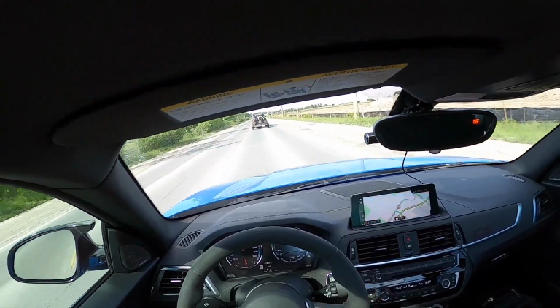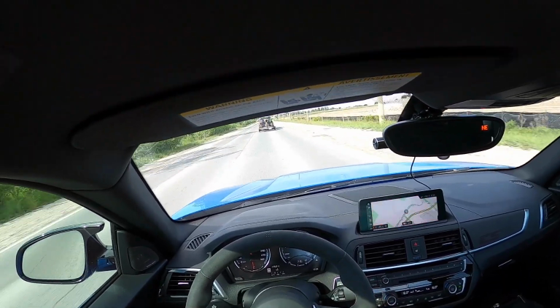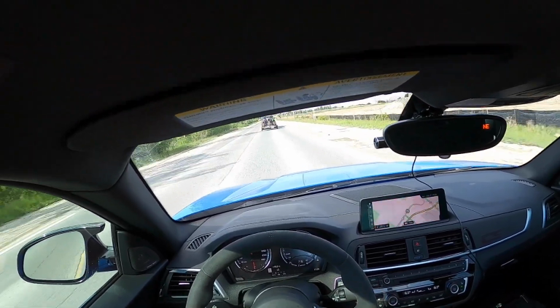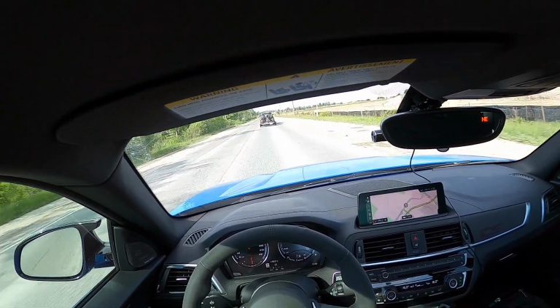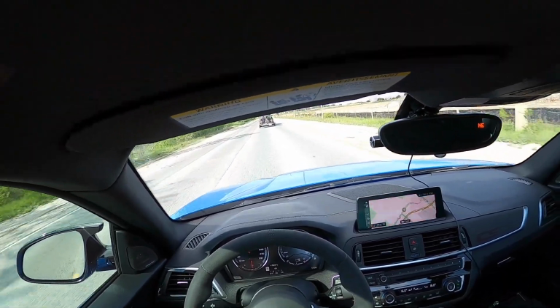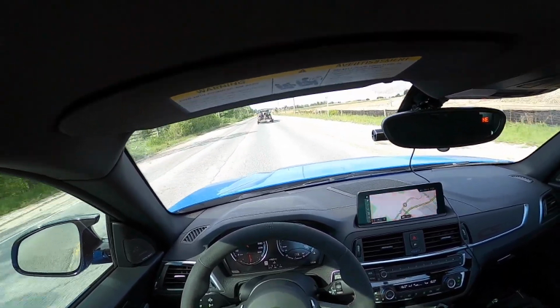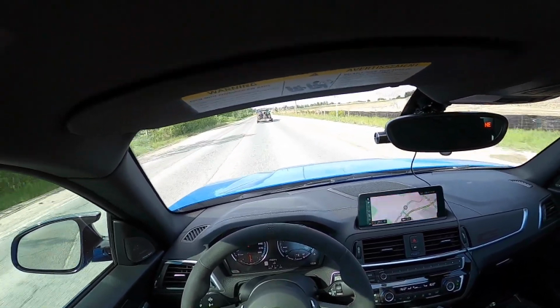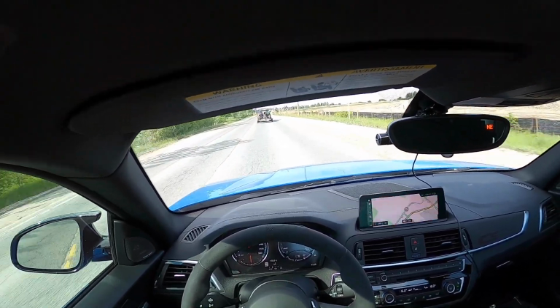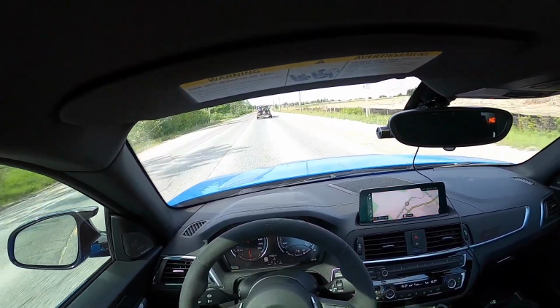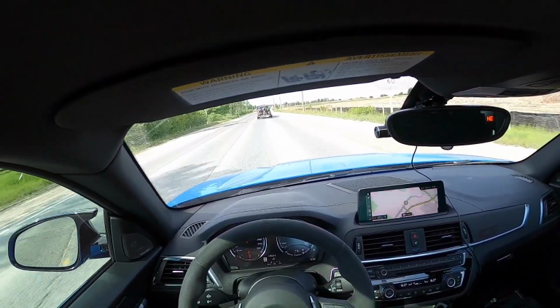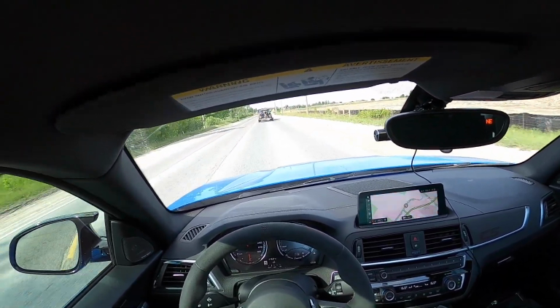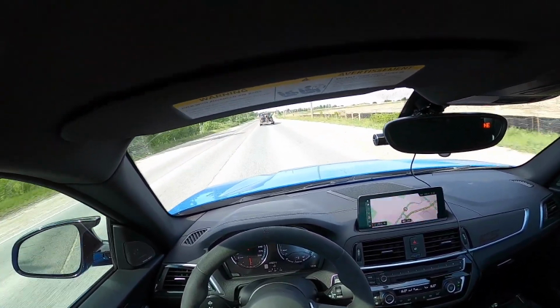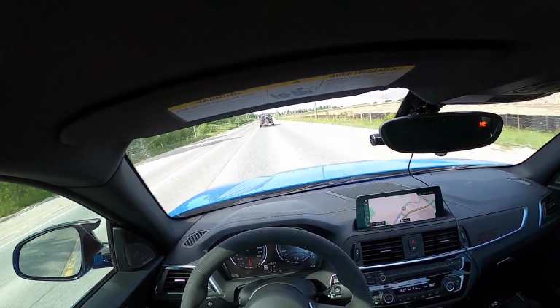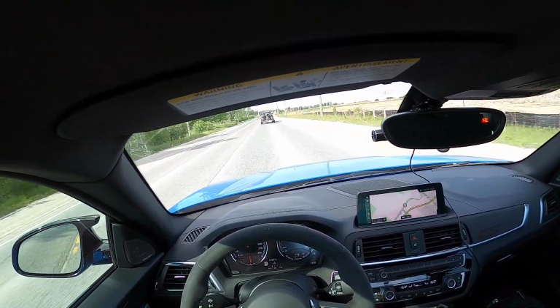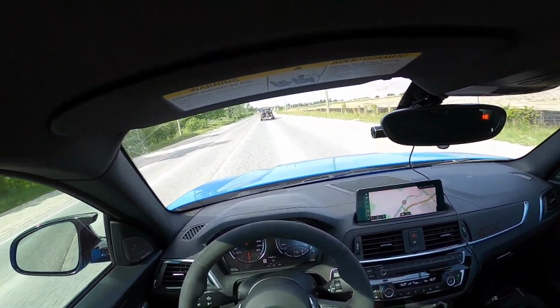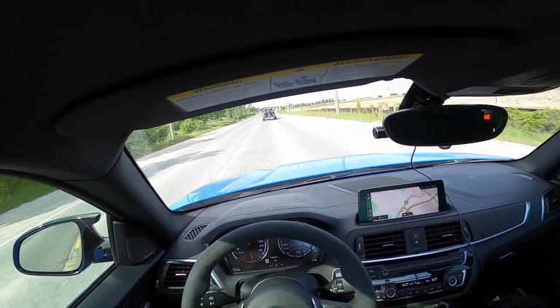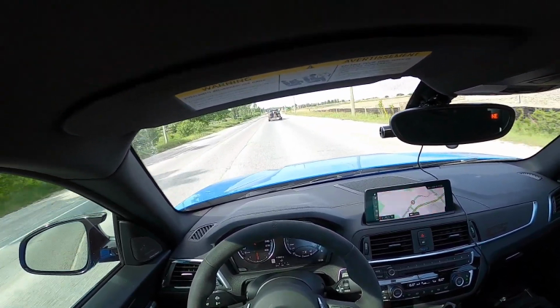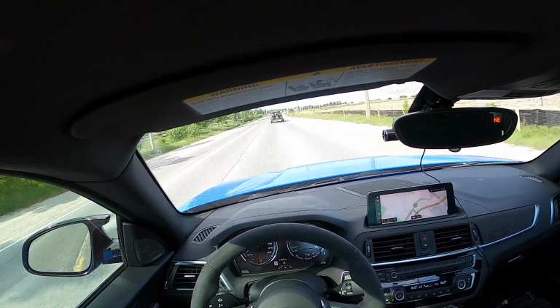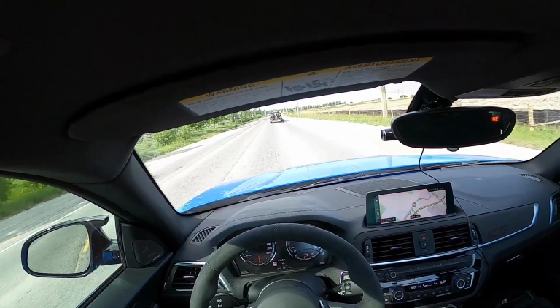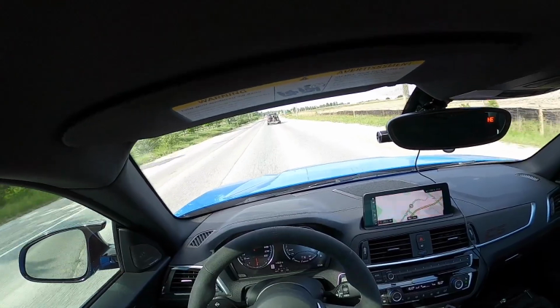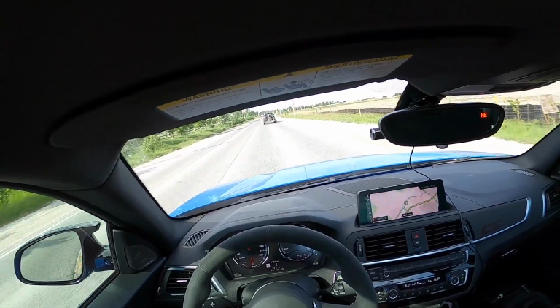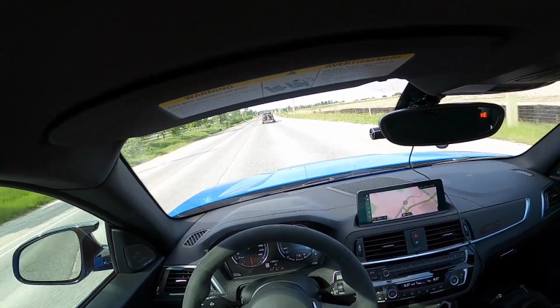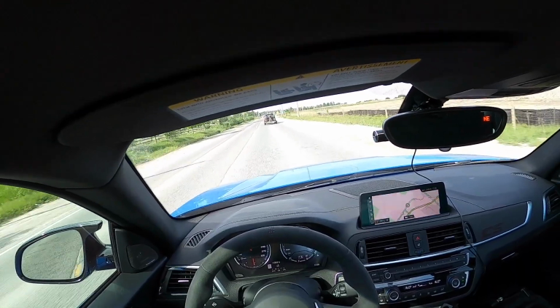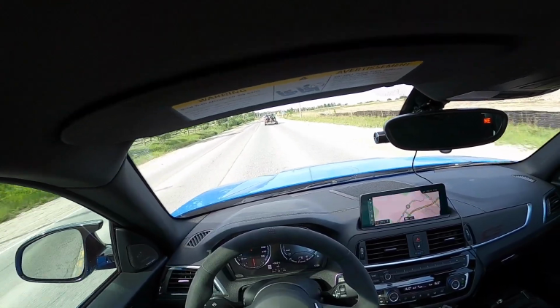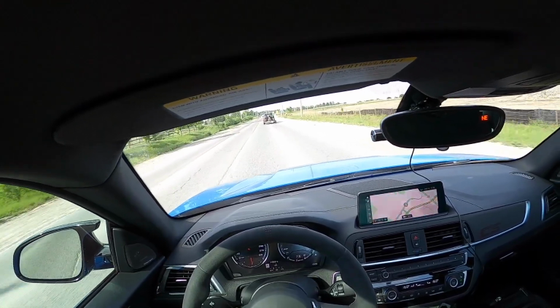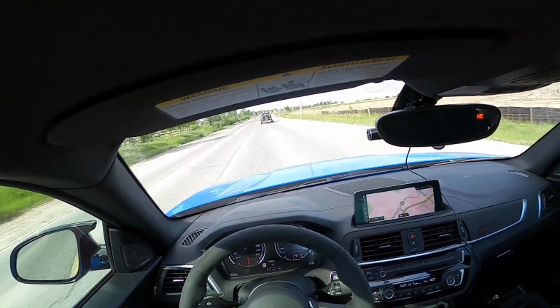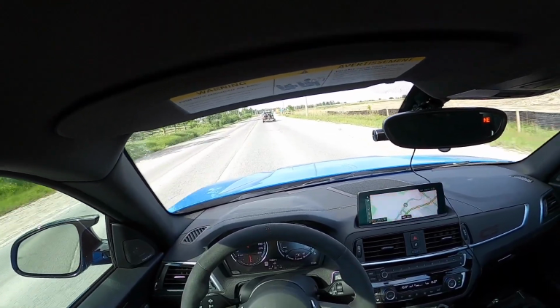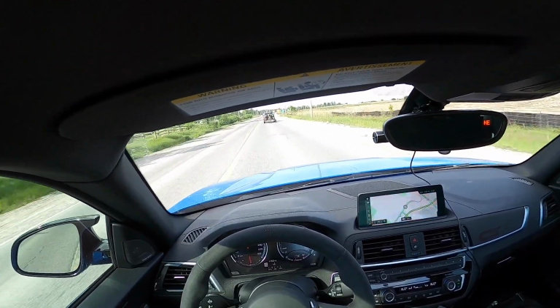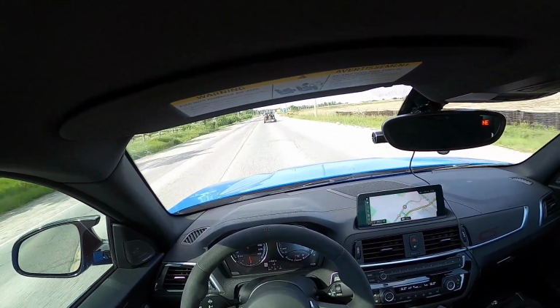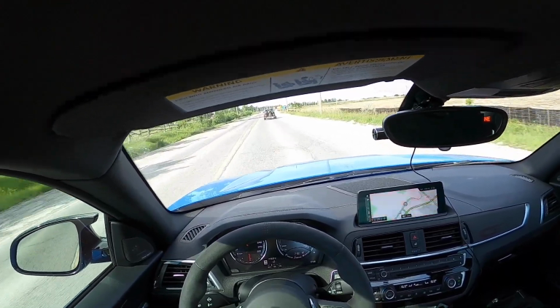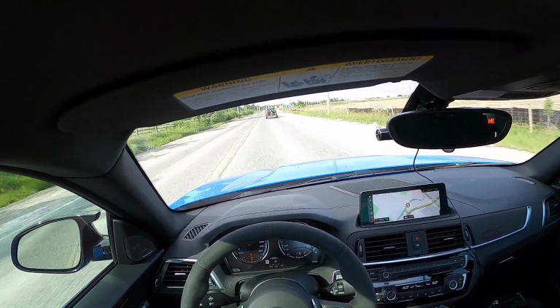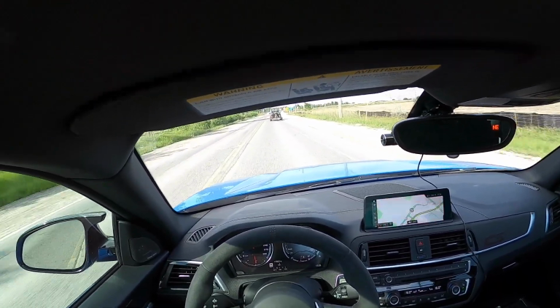I really wish there were bike lanes on country roads like this, especially over hills and such.